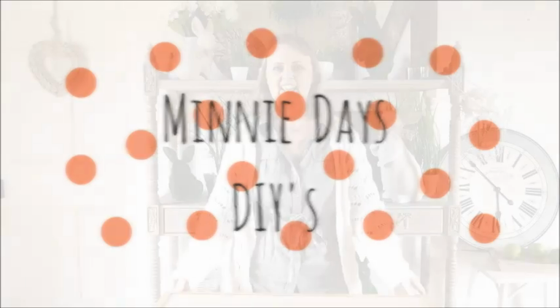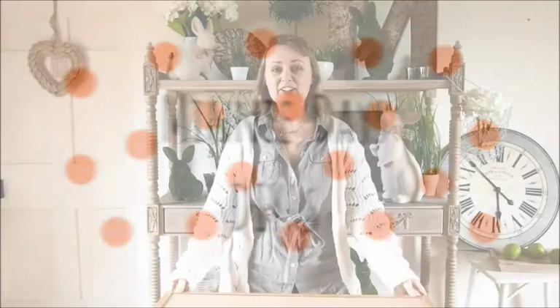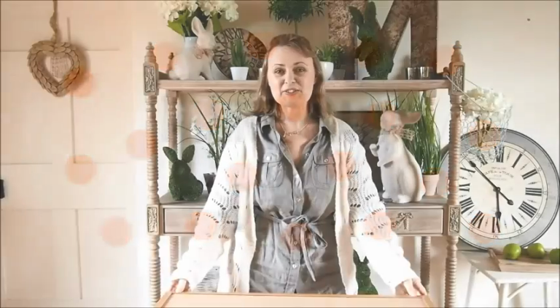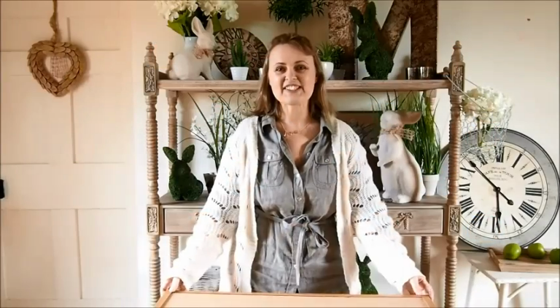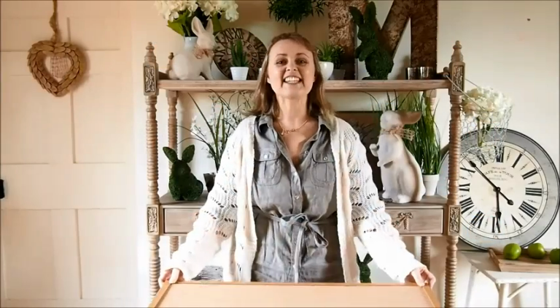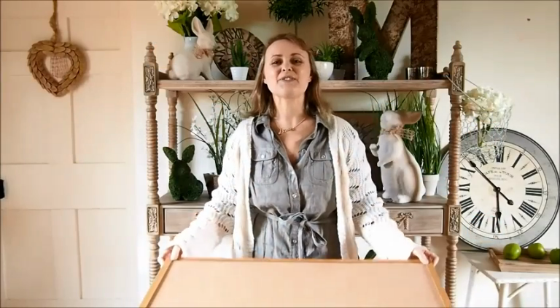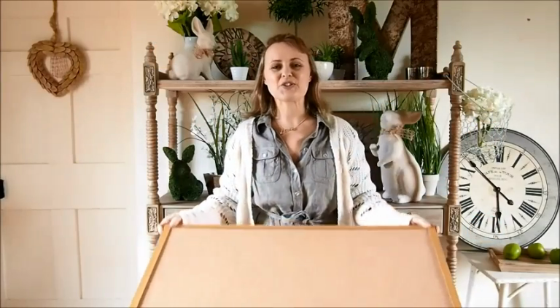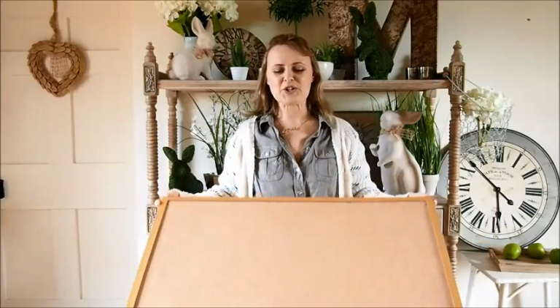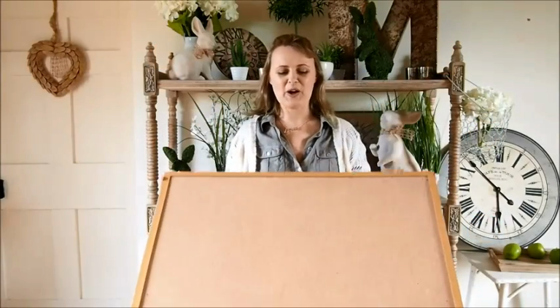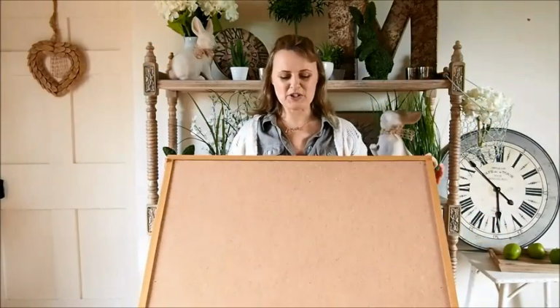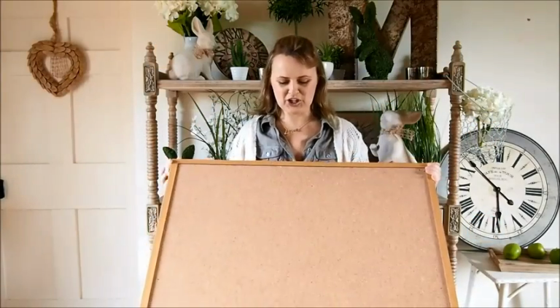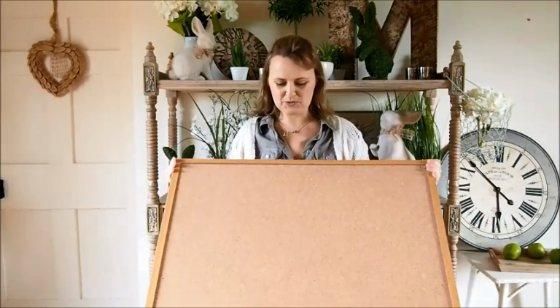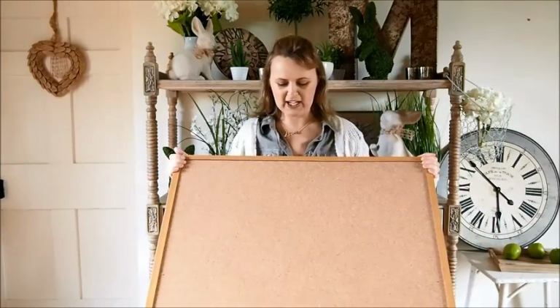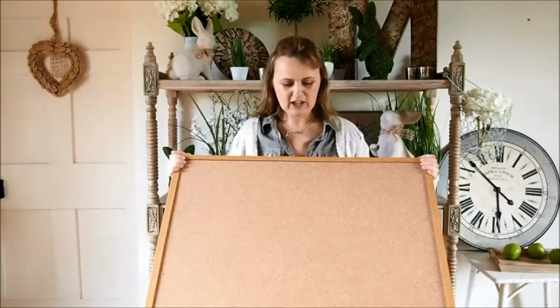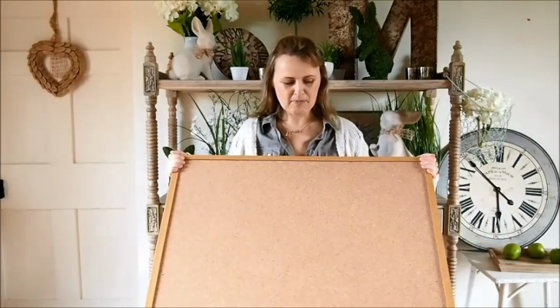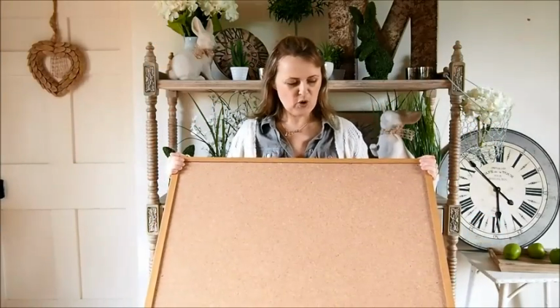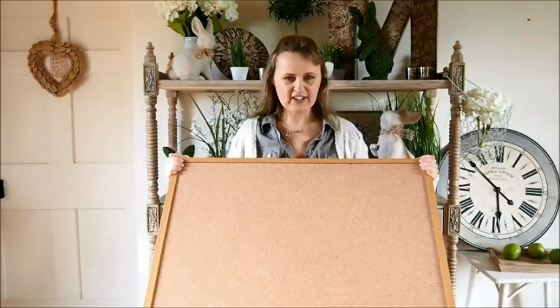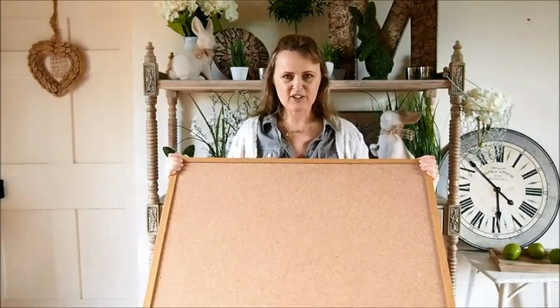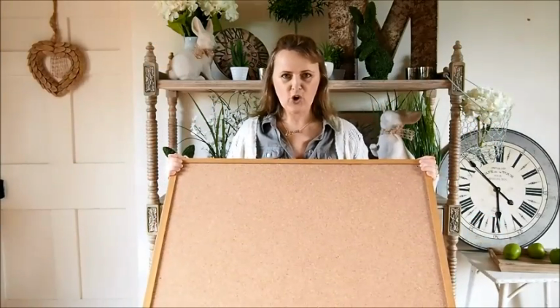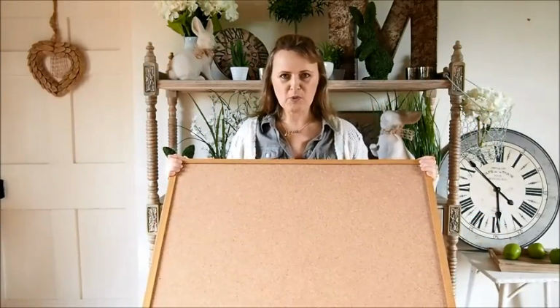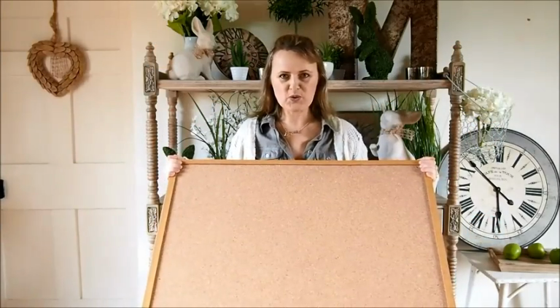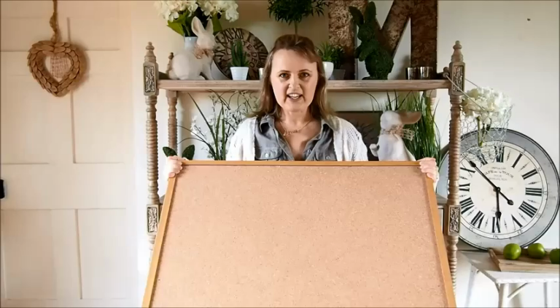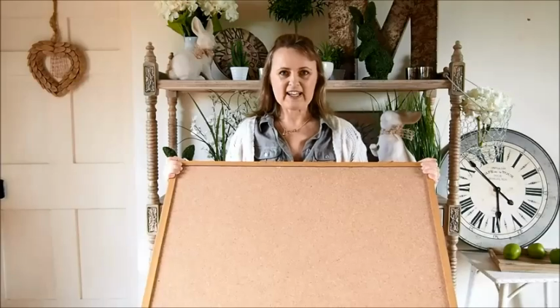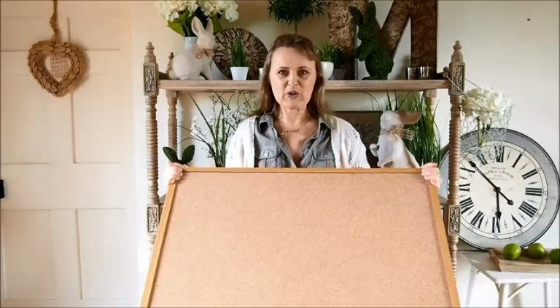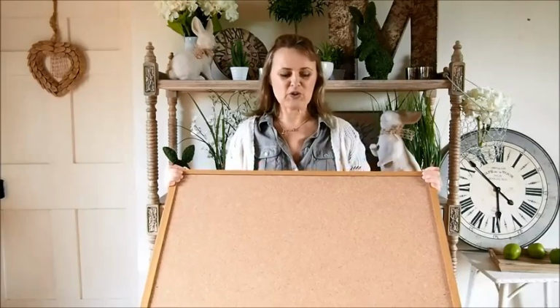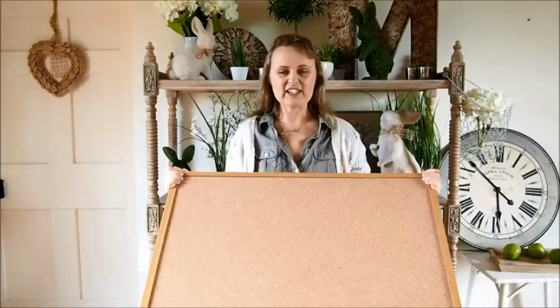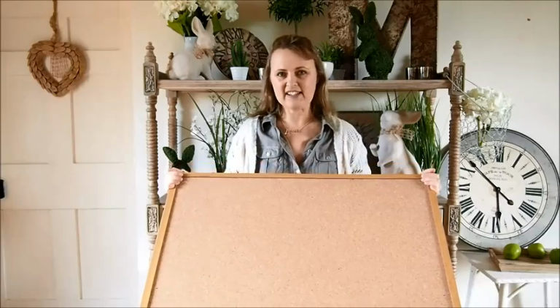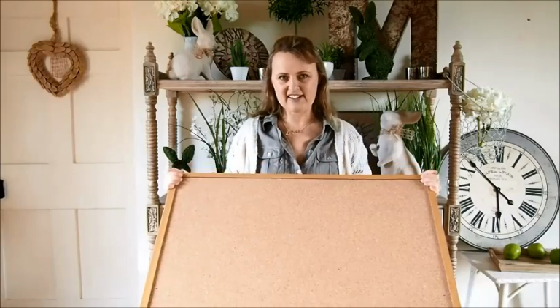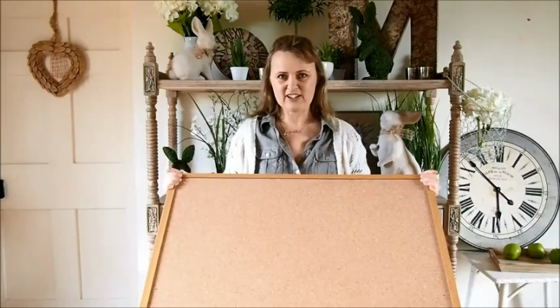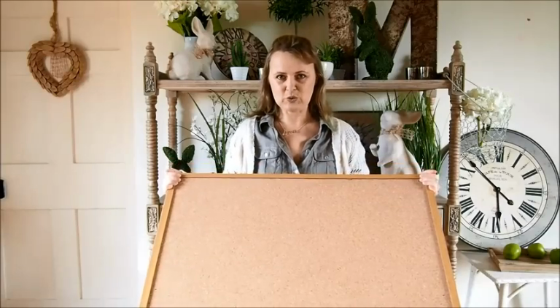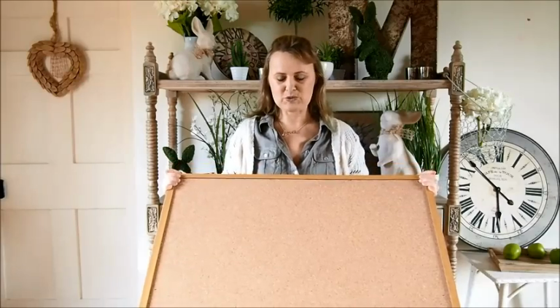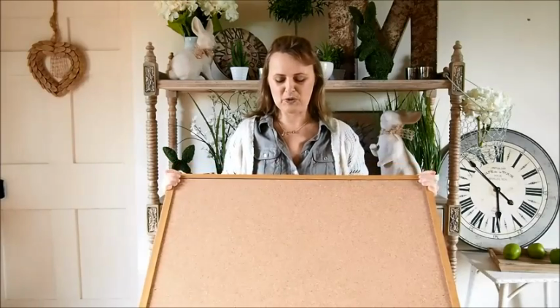Hello, so today I'm going to show you how to change a boring cork board into a really nice notice board.